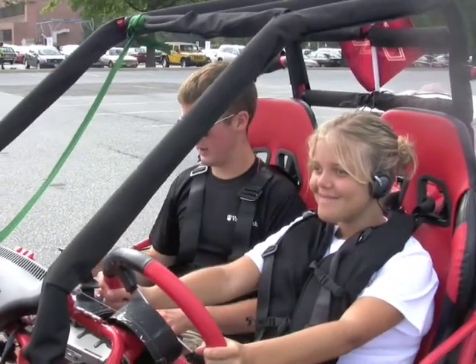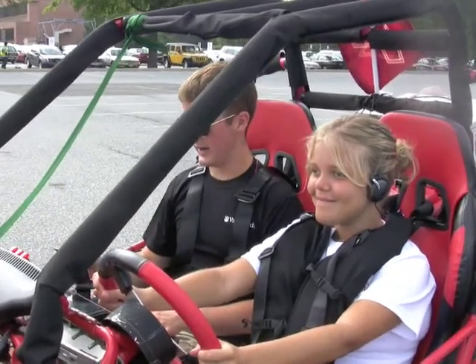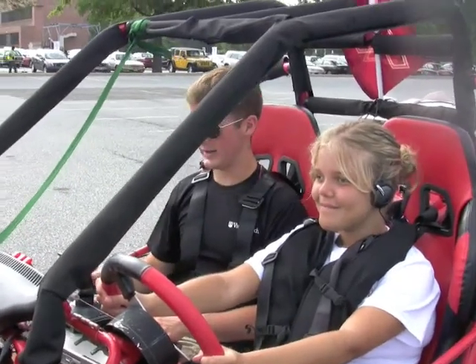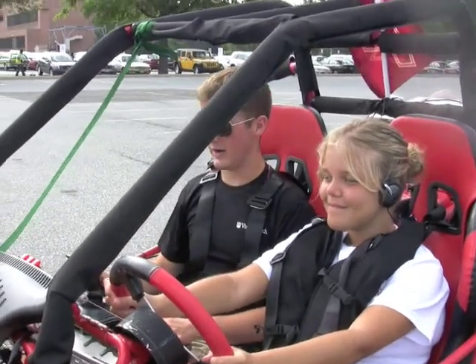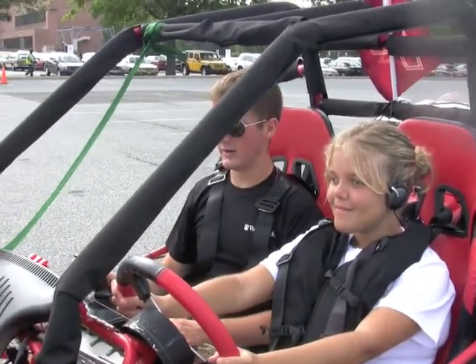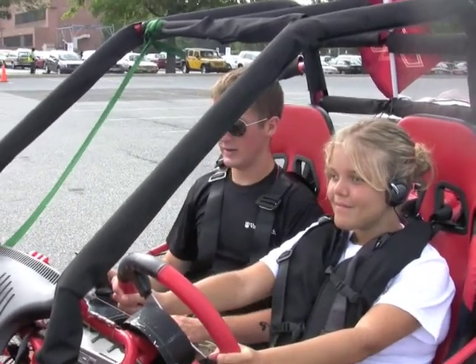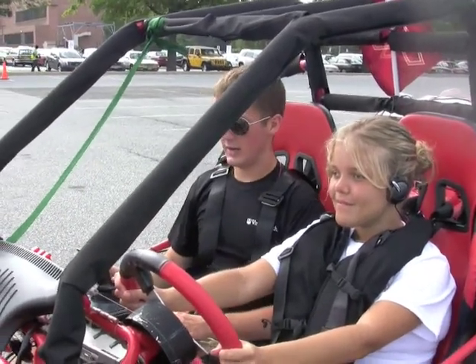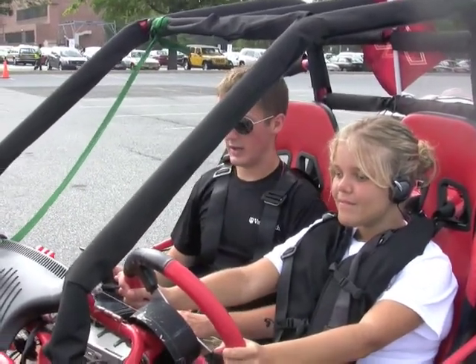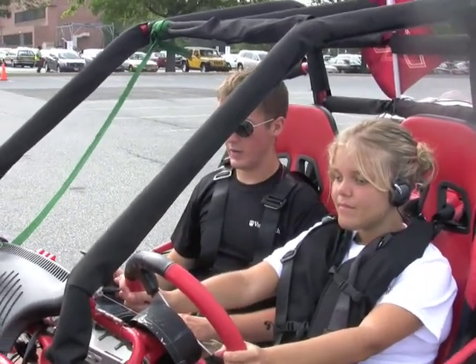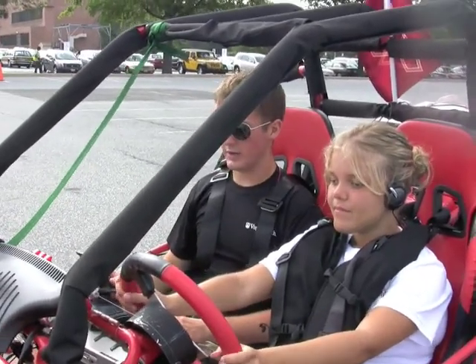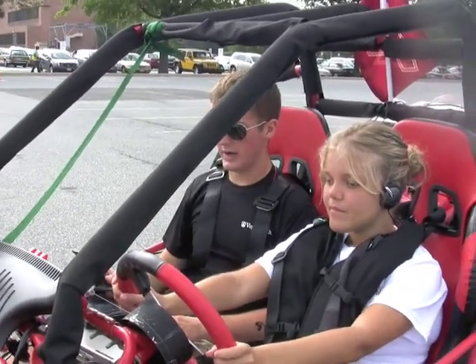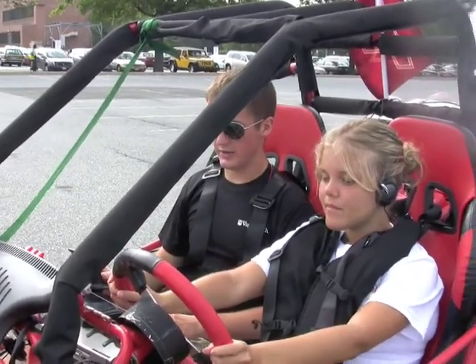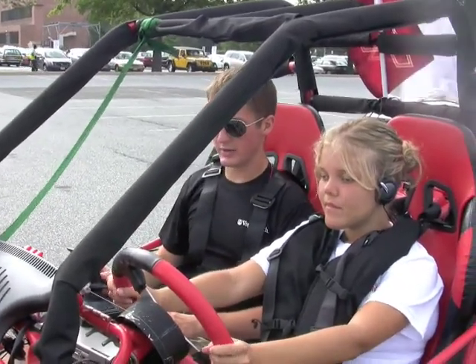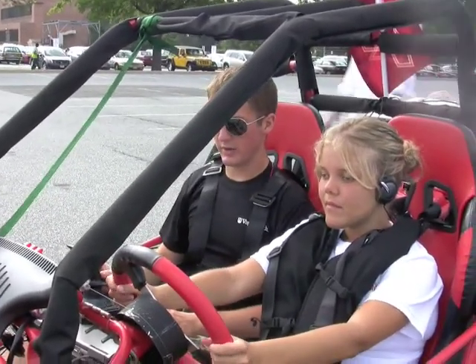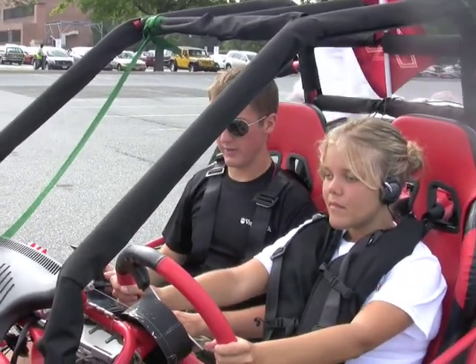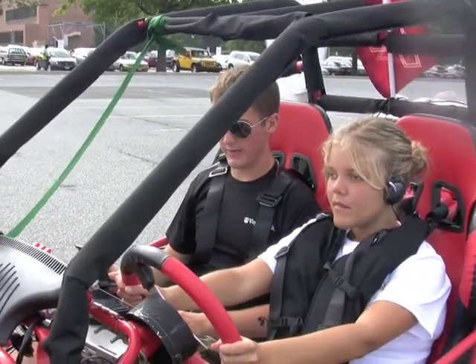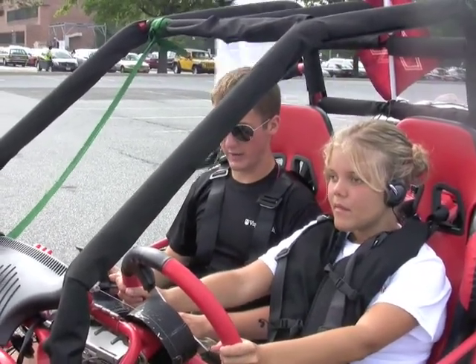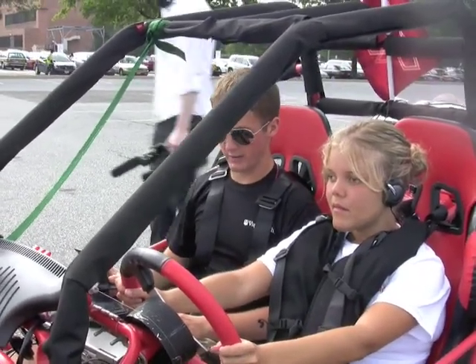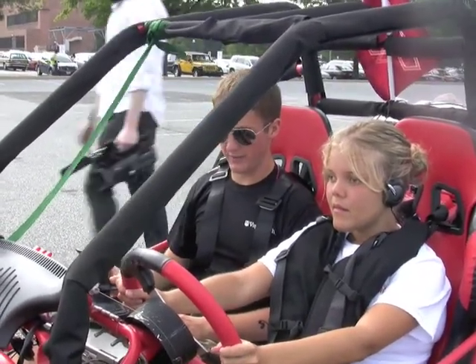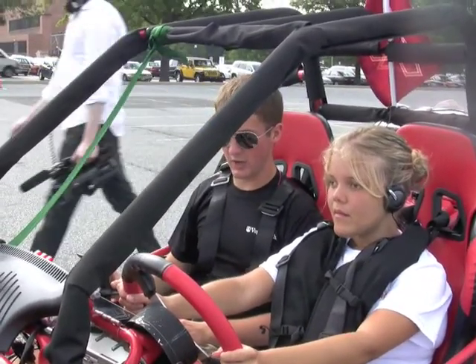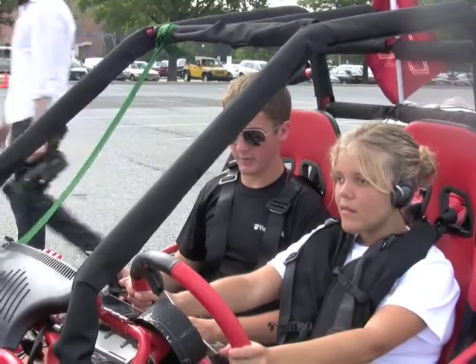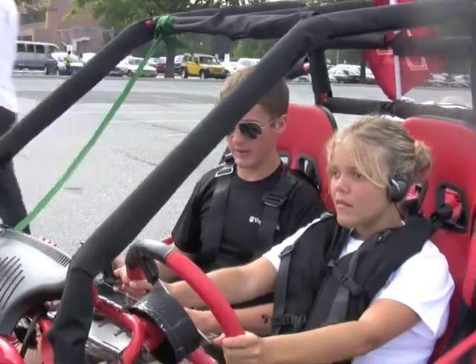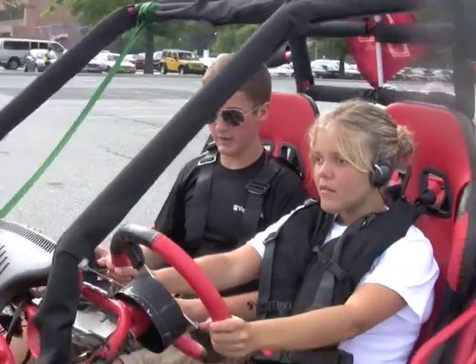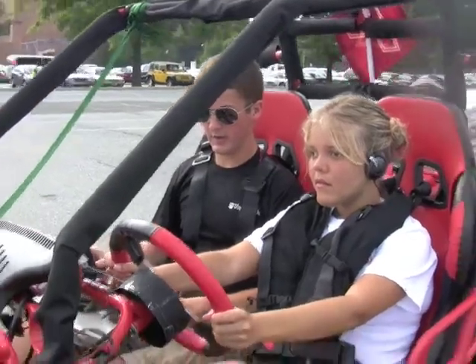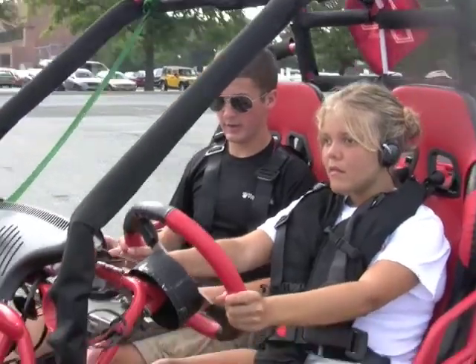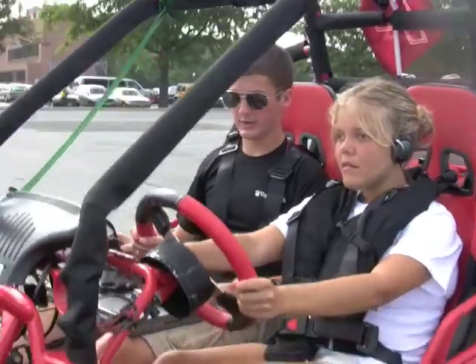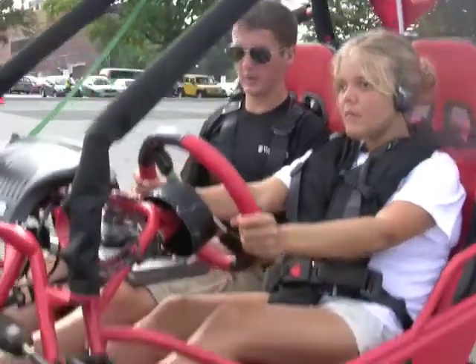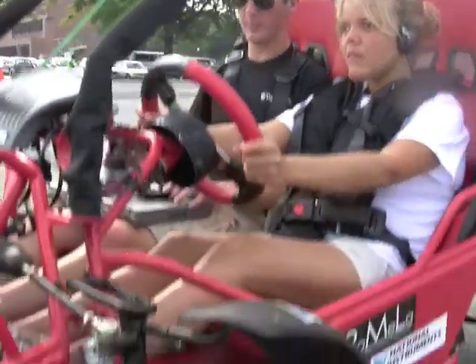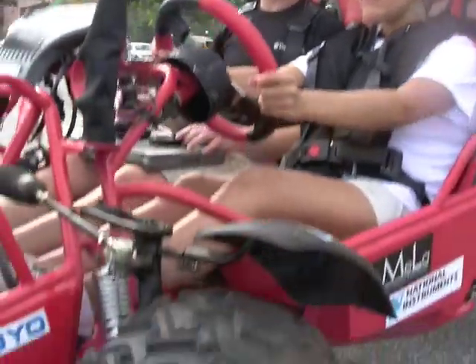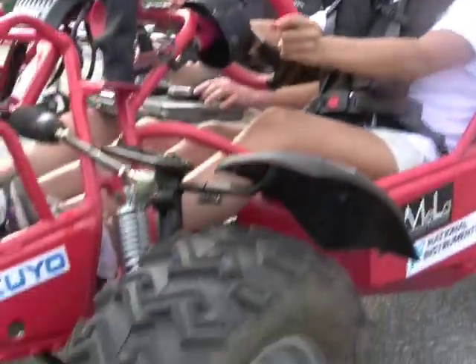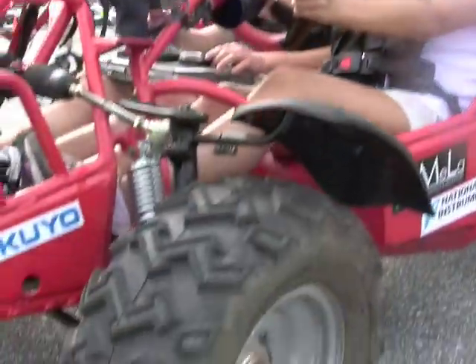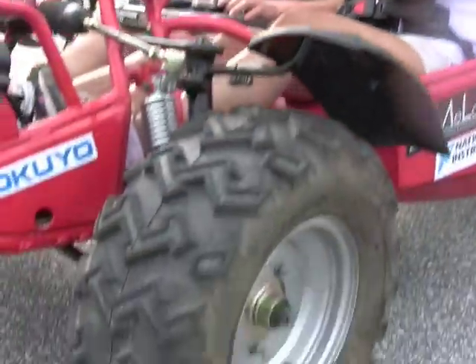Alright, so when you're ready, you can slowly lift your left foot off the brake. A little bit slower — slowly pressing off the brake.